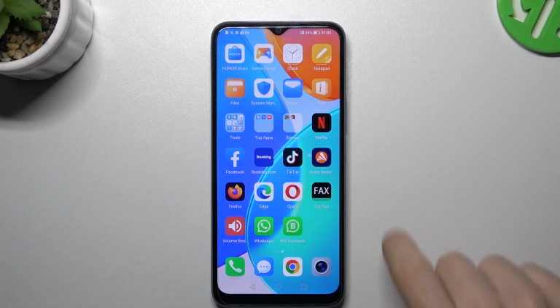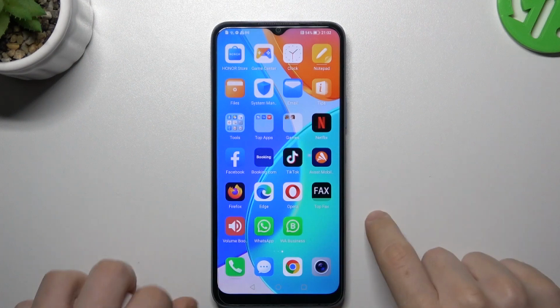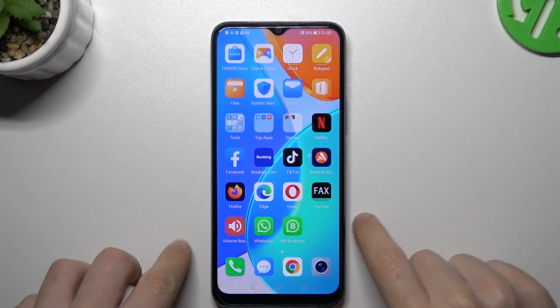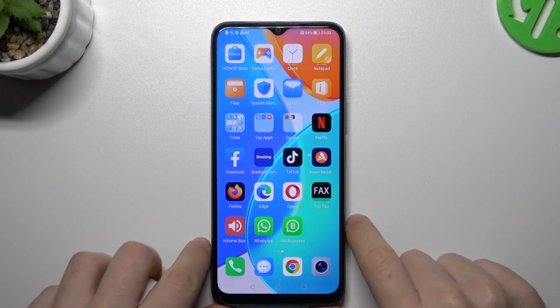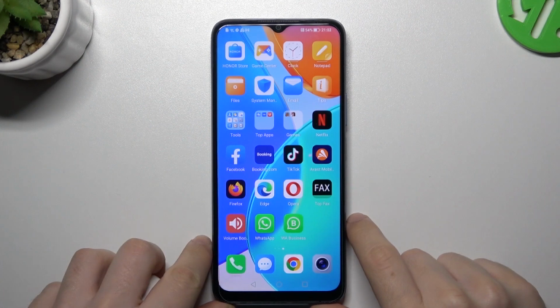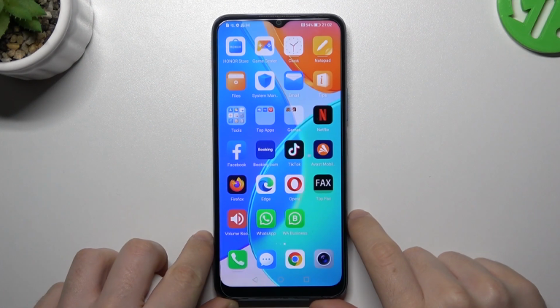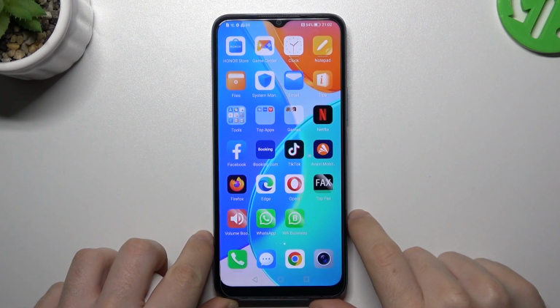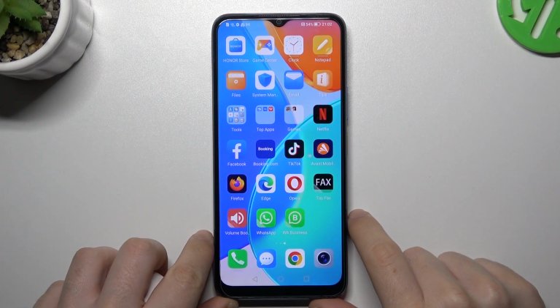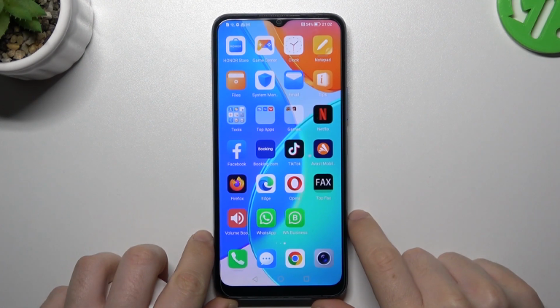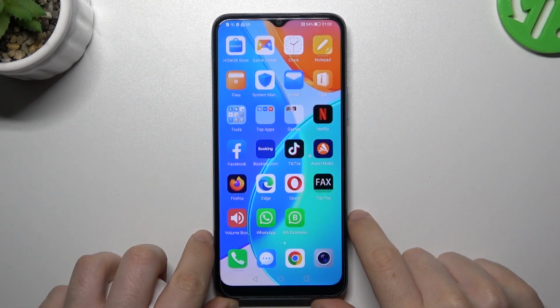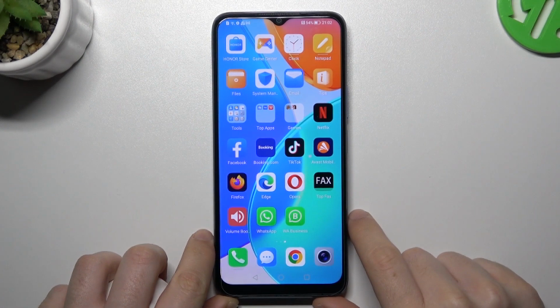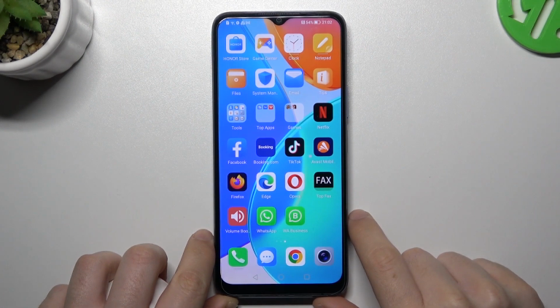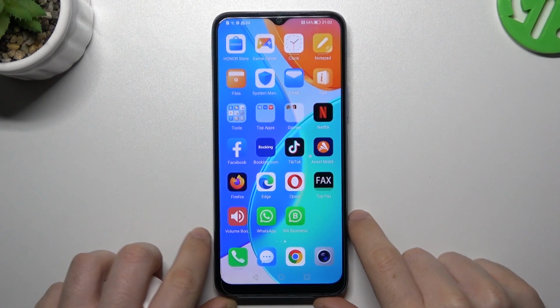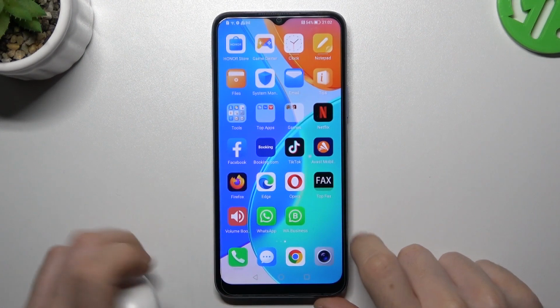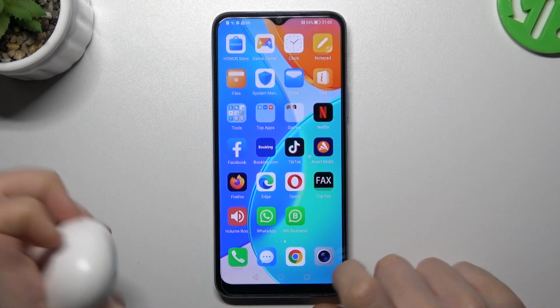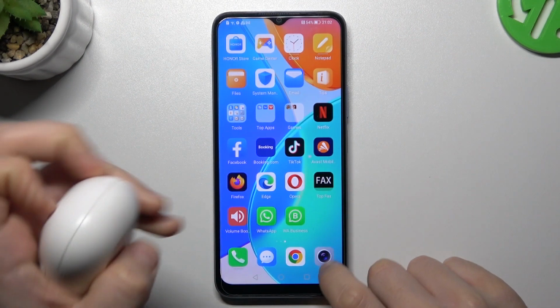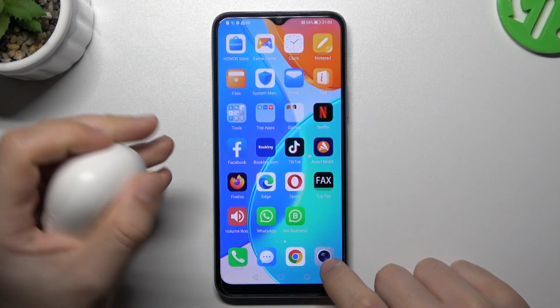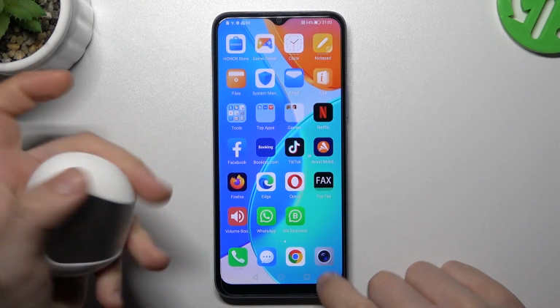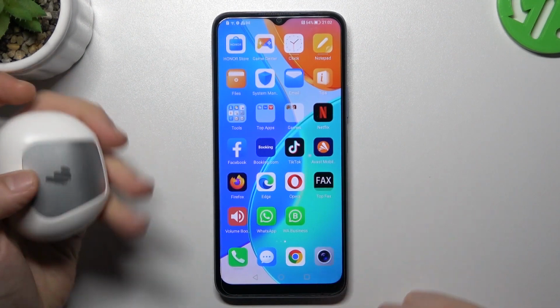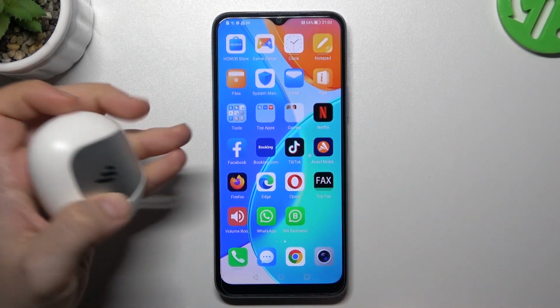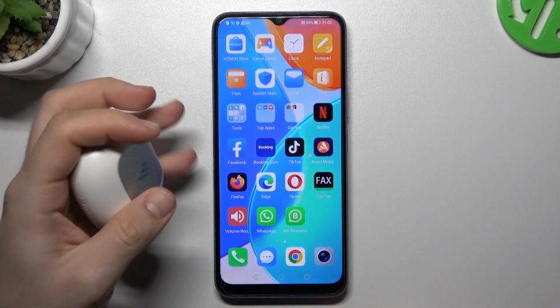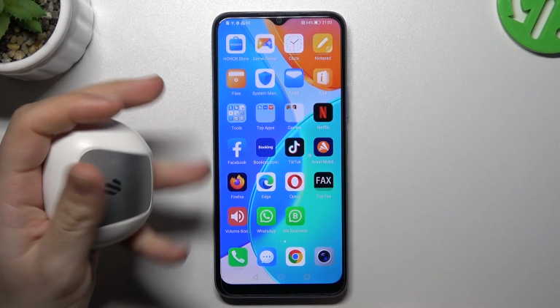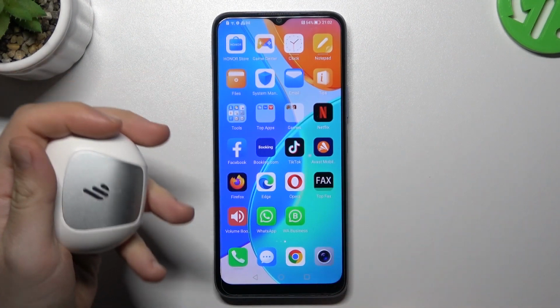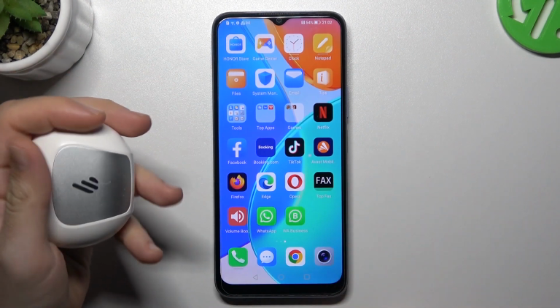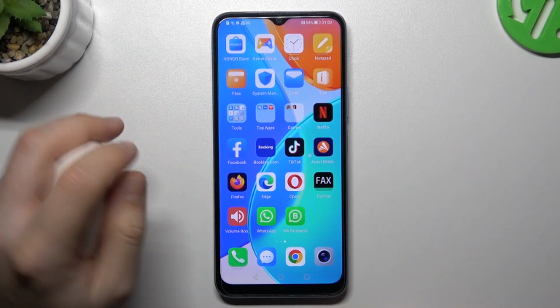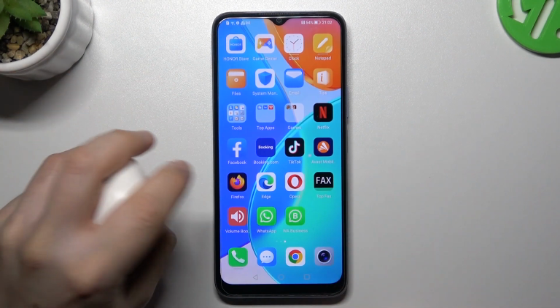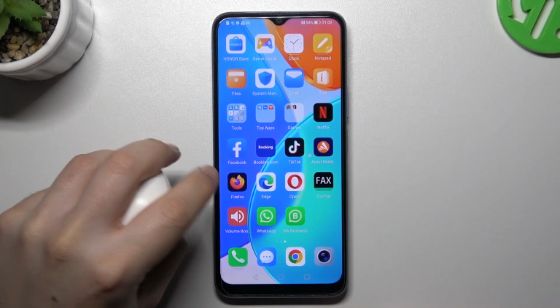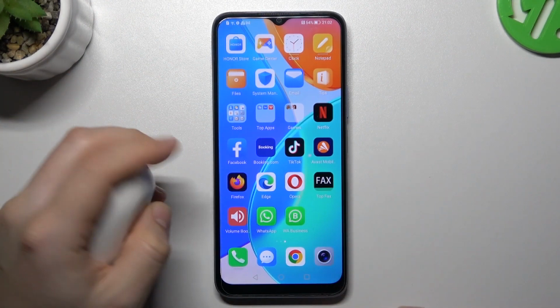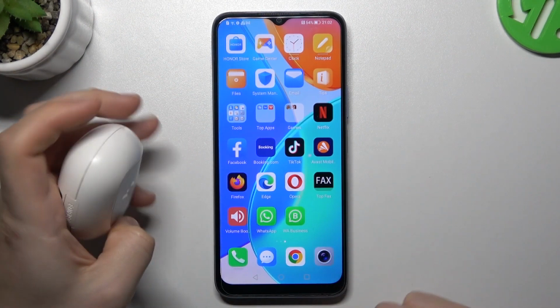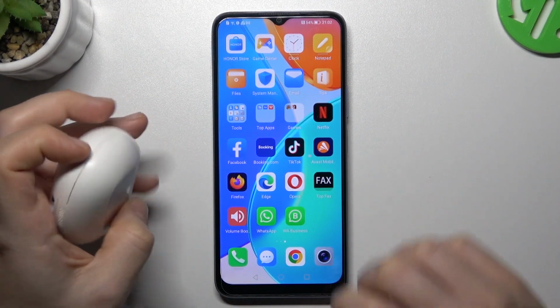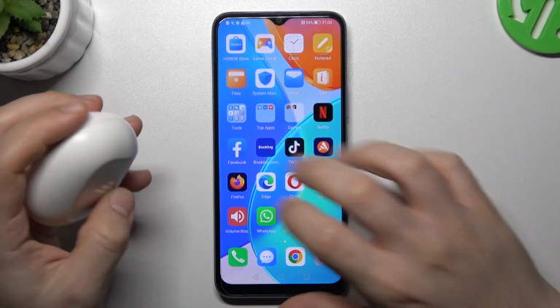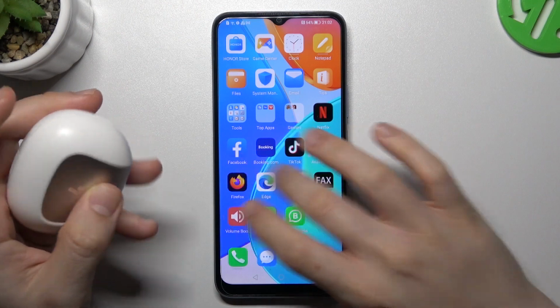Hello, and welcome to the channel. Today I'm going to show you a few tips to try if you cannot find your Bluetooth accessory on the Onra X6.